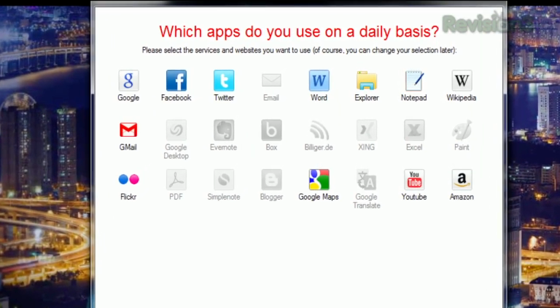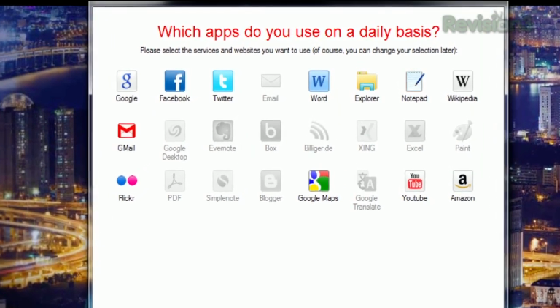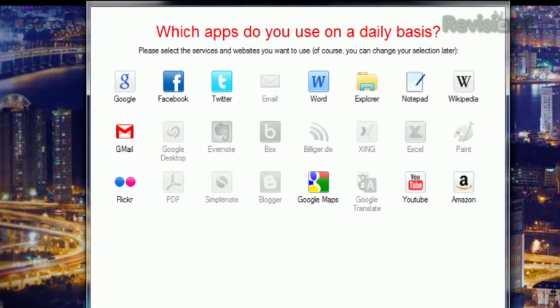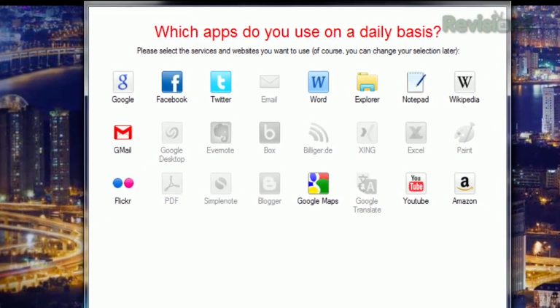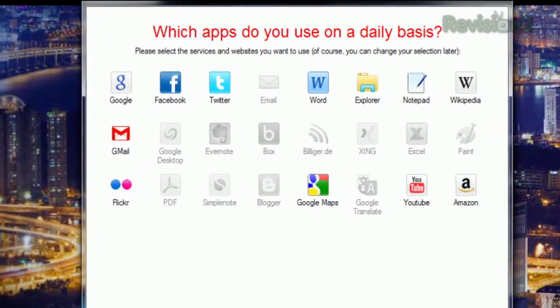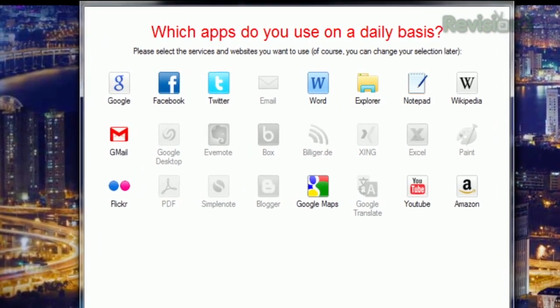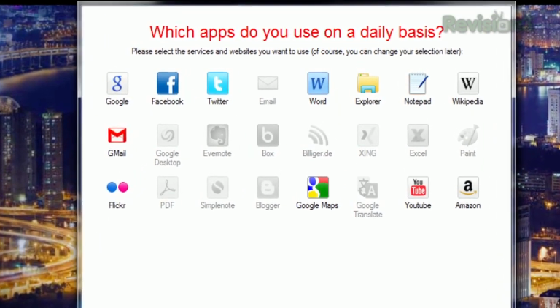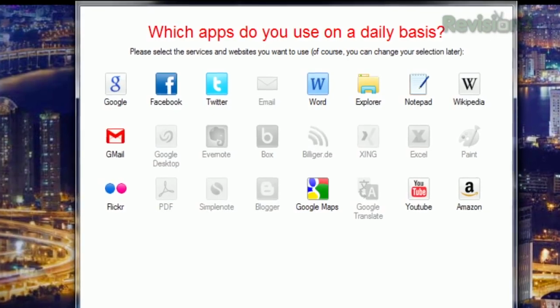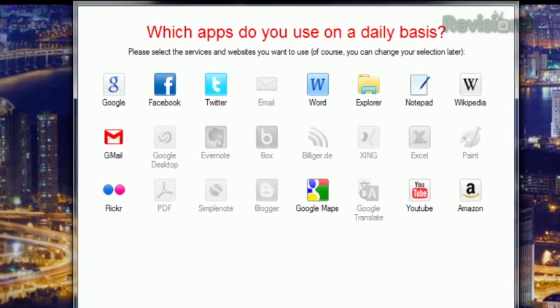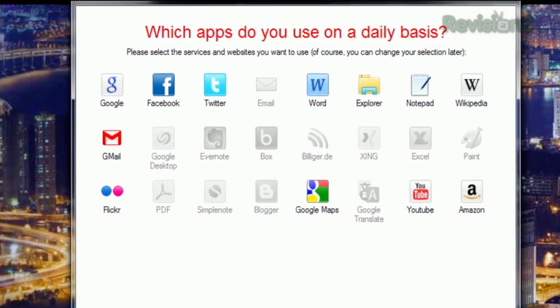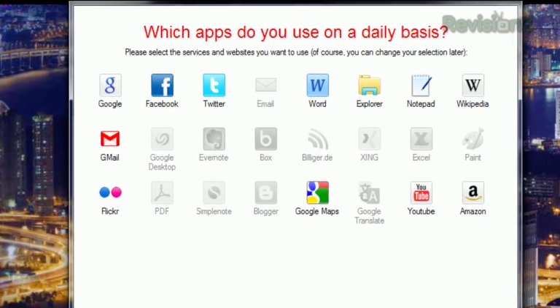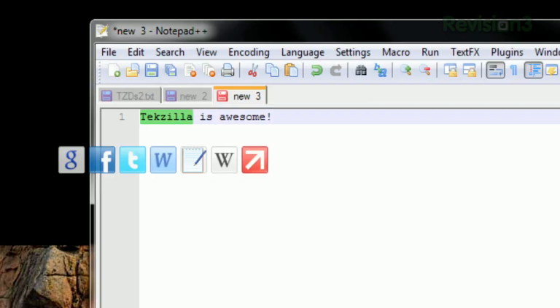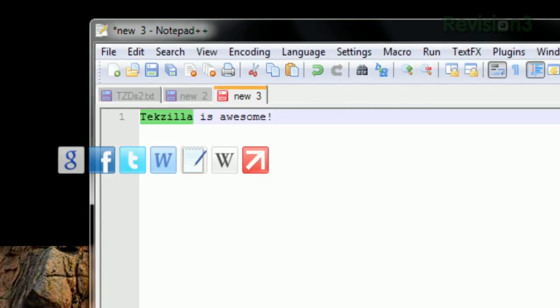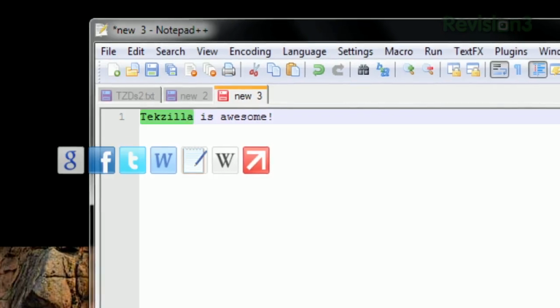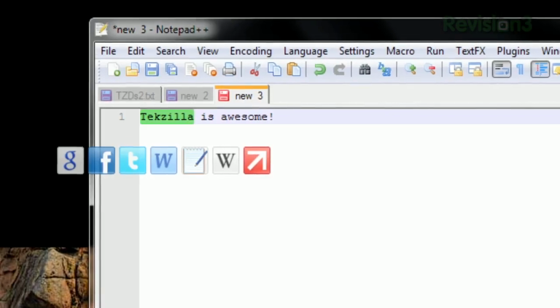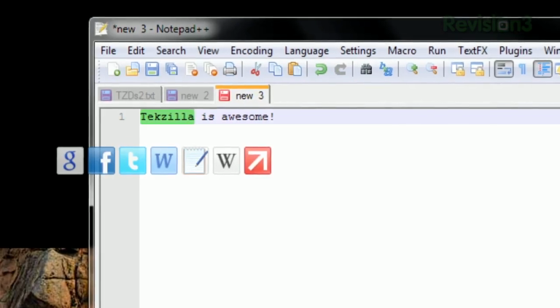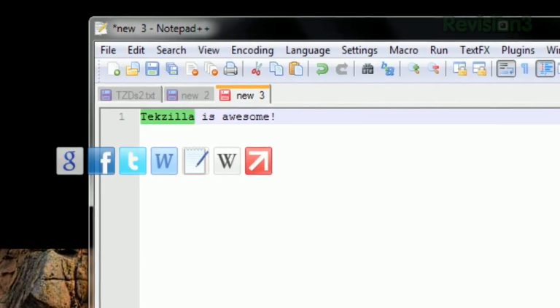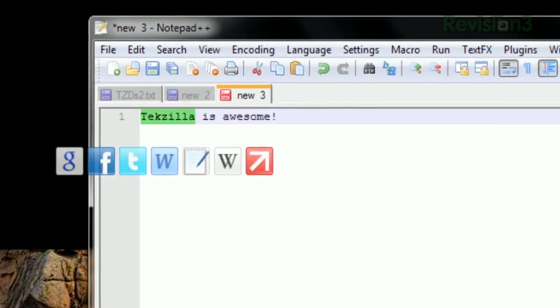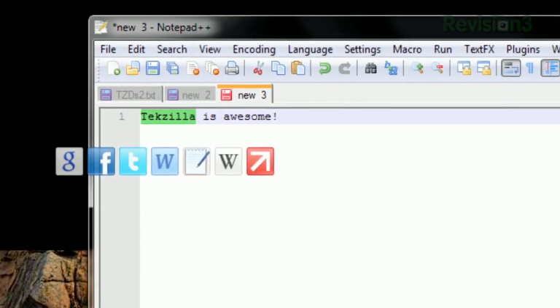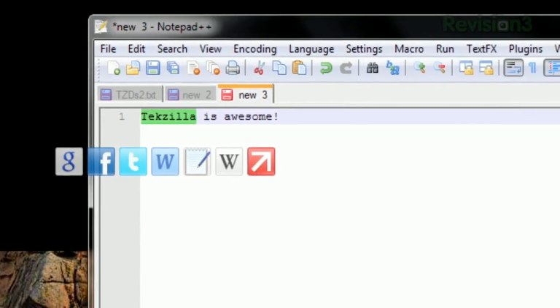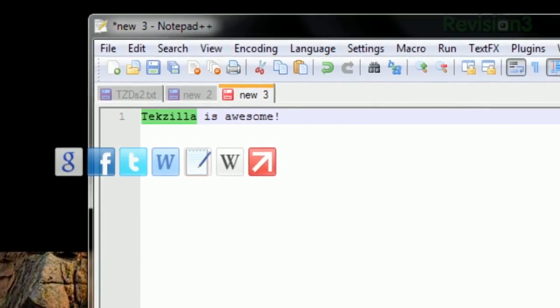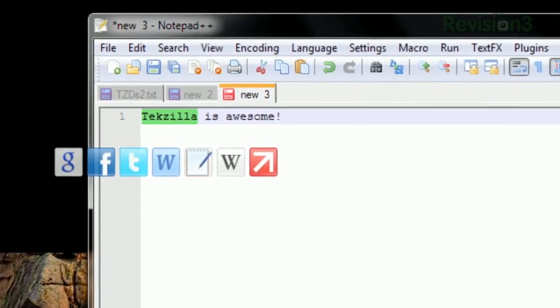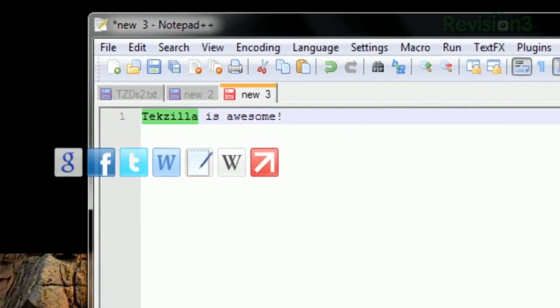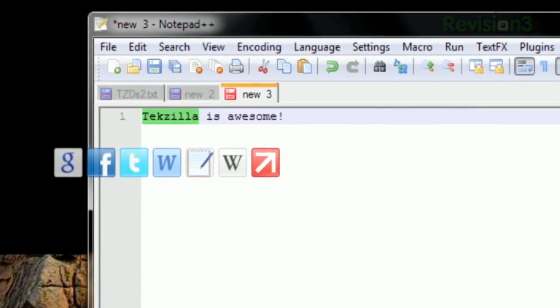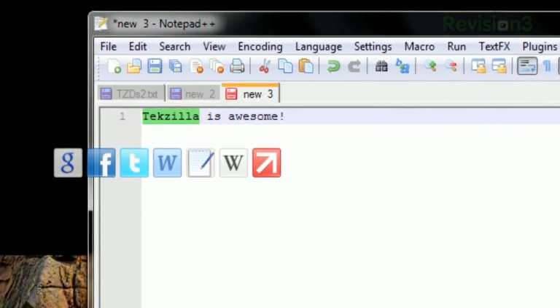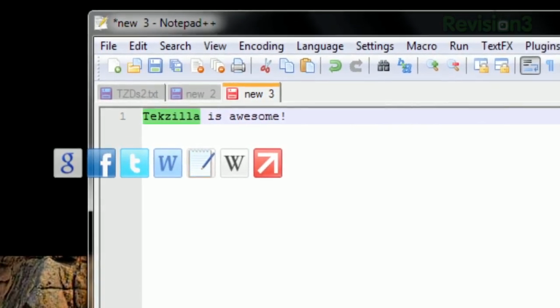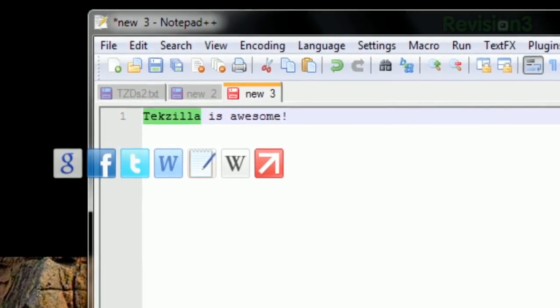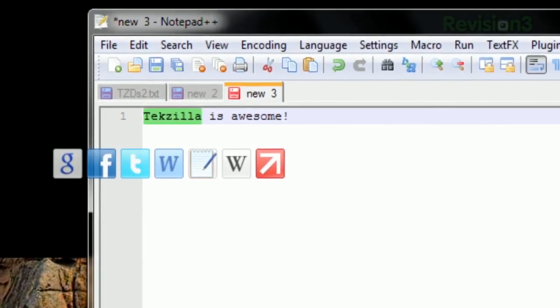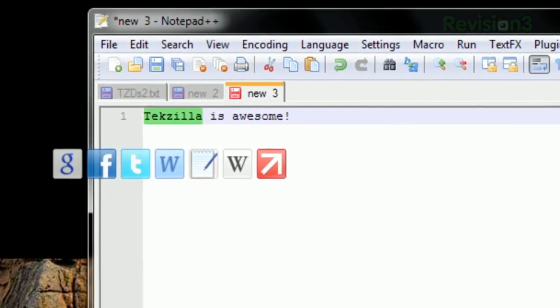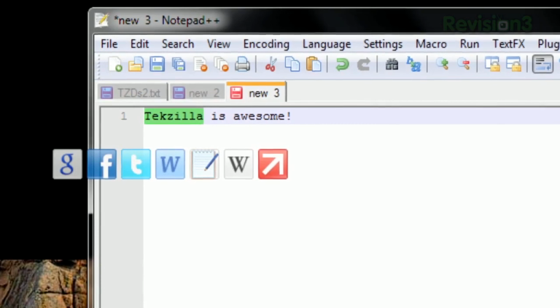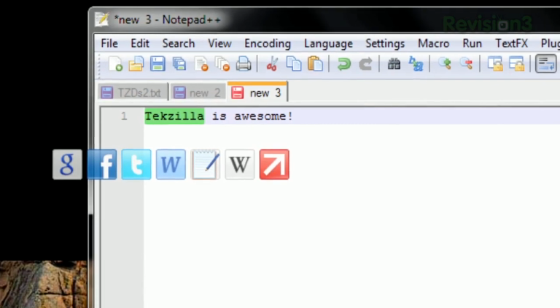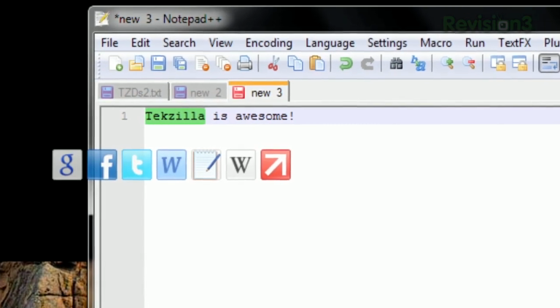Make your selection, finish the installation, and the next time you copy something, a list of icons will pop up based on what apps you chose during installation.